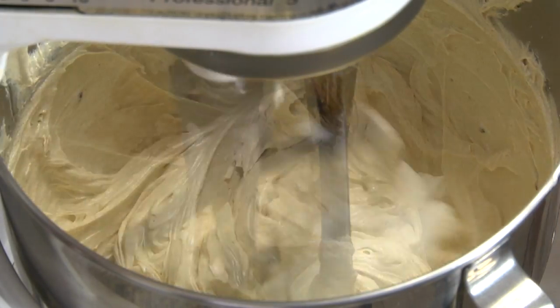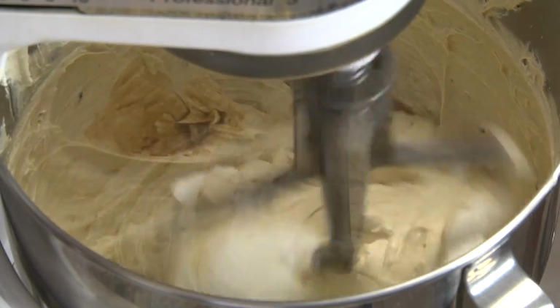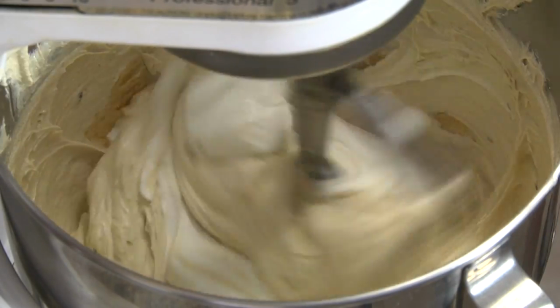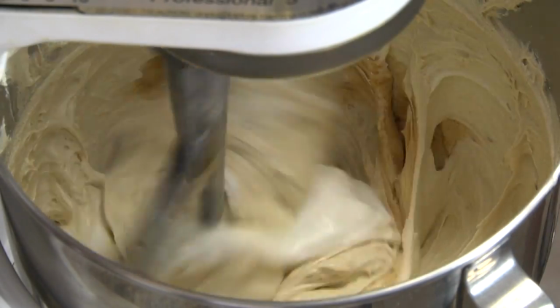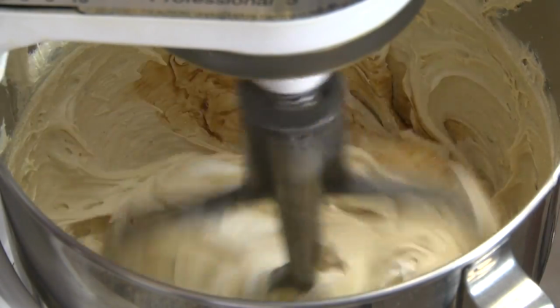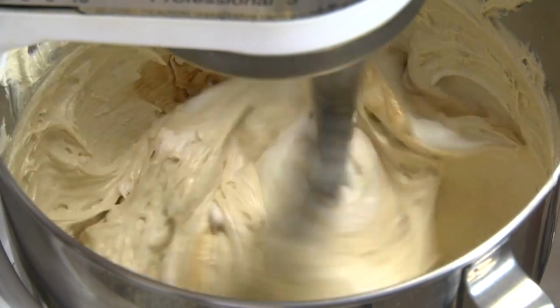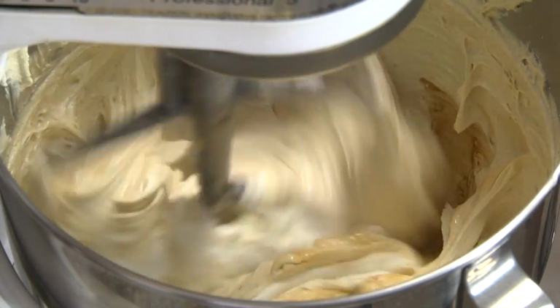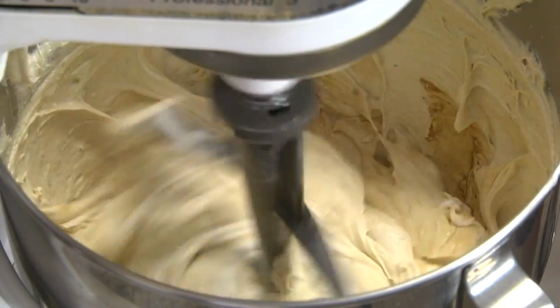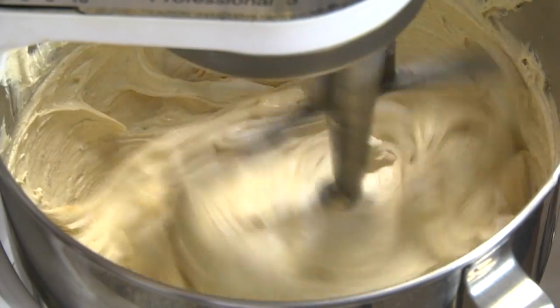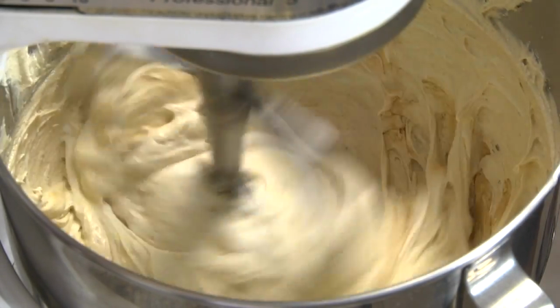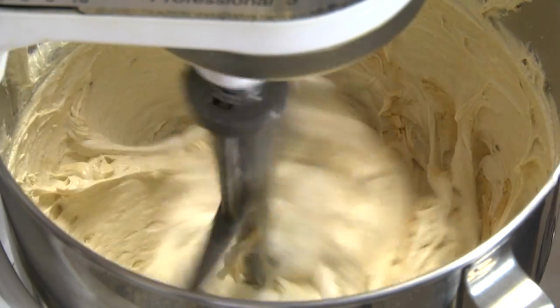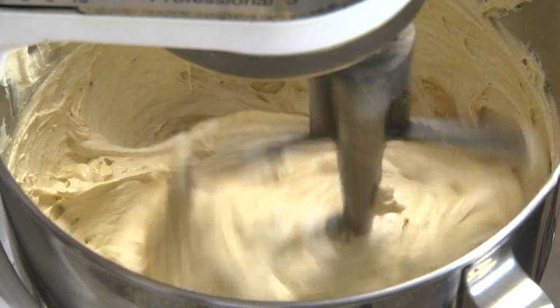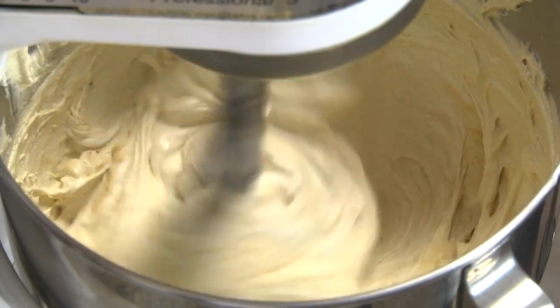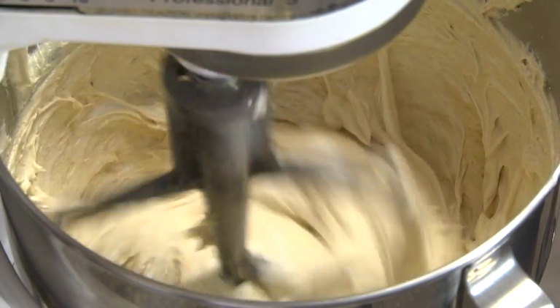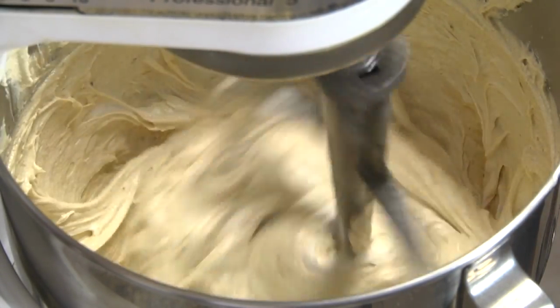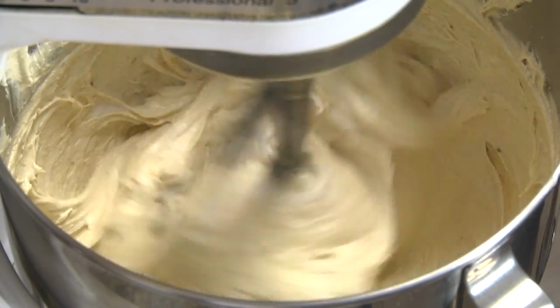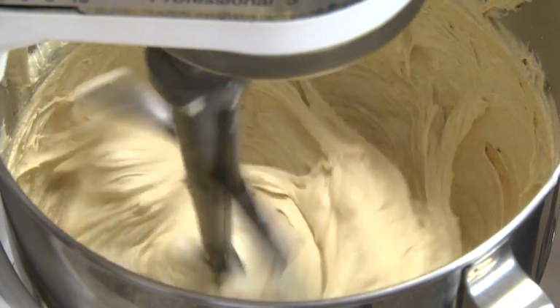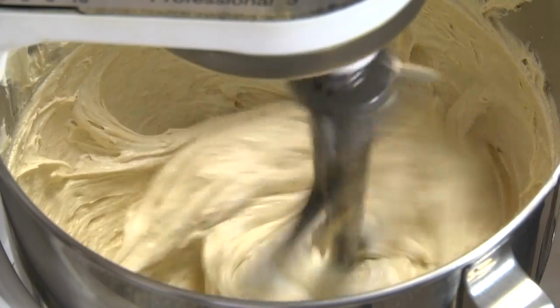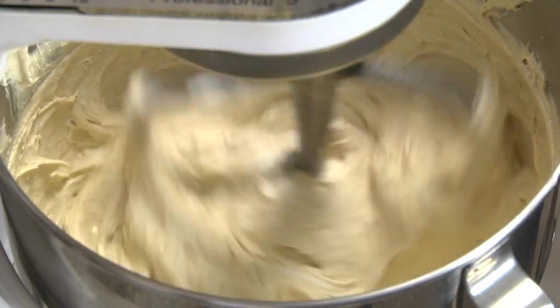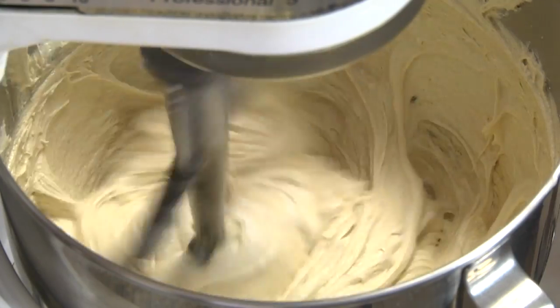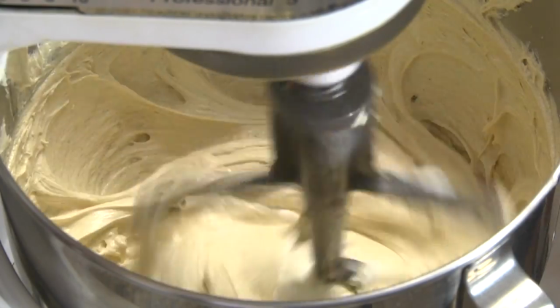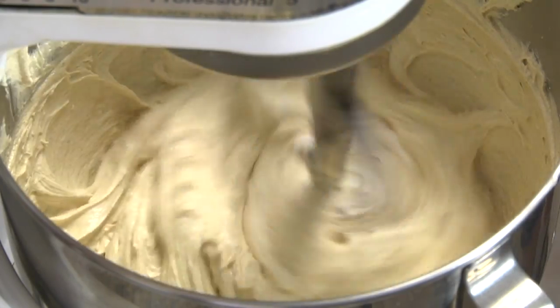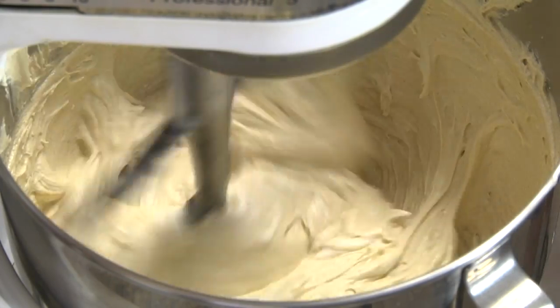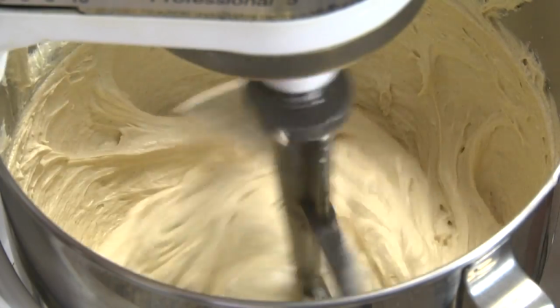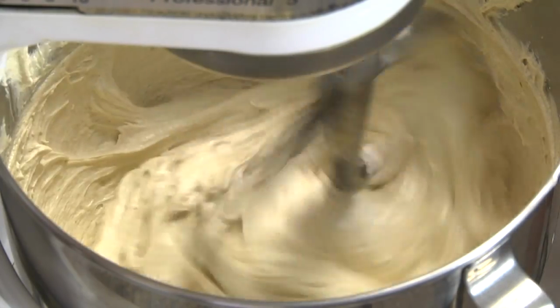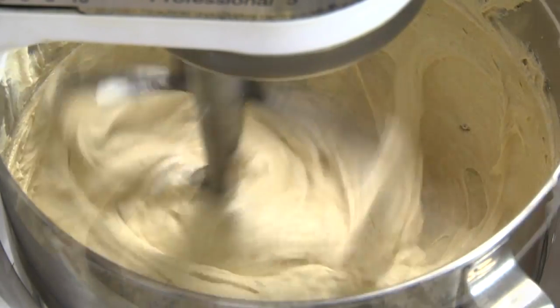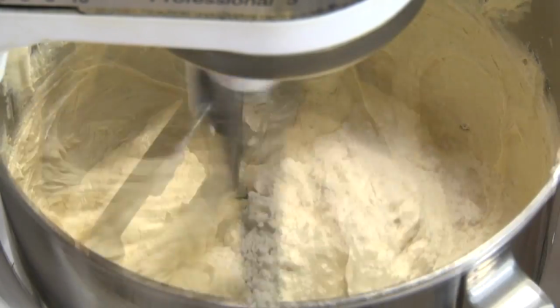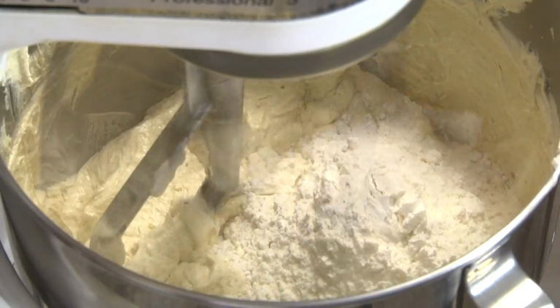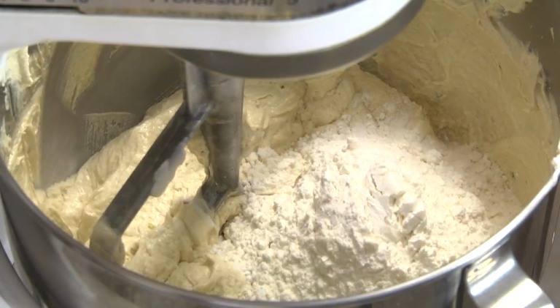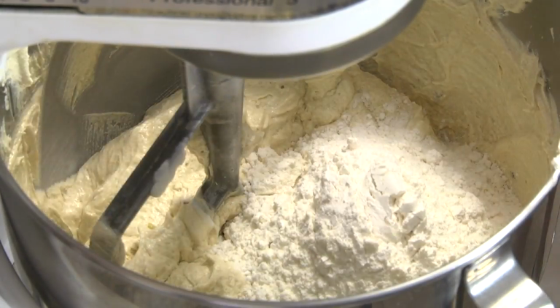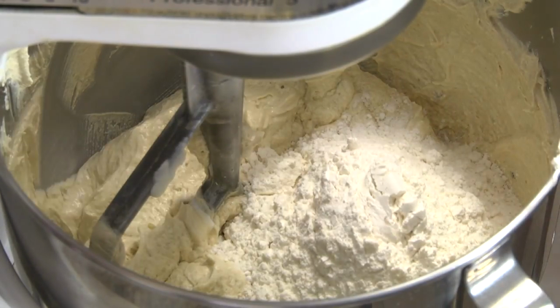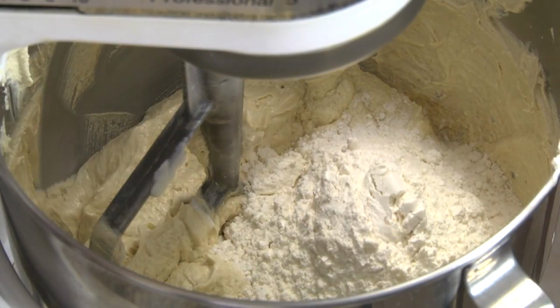Reduce speed to minimum, add the sour cream and vanilla and mix 10 to 15 seconds. Scrape the bowl.